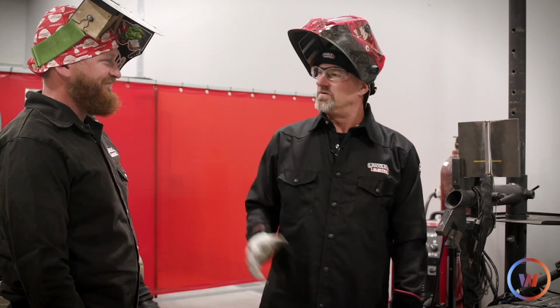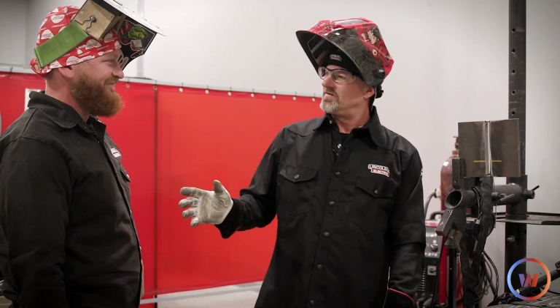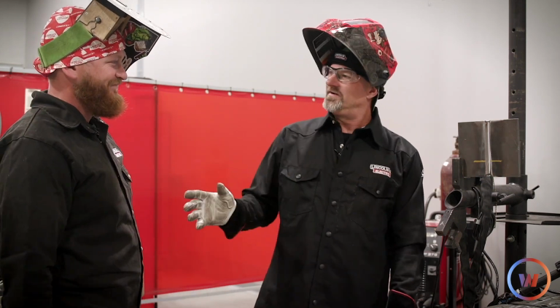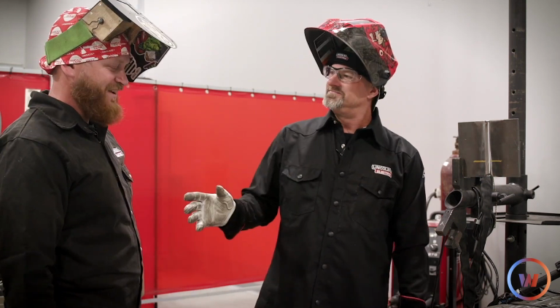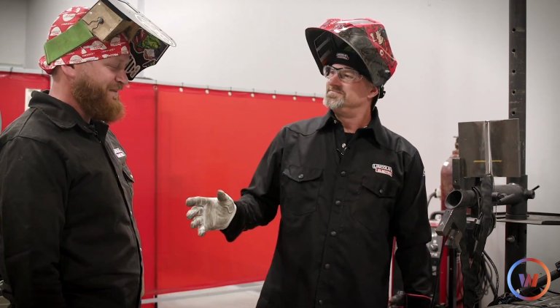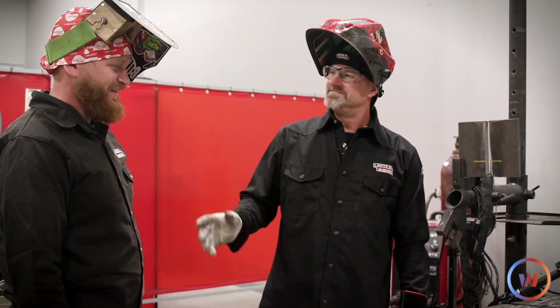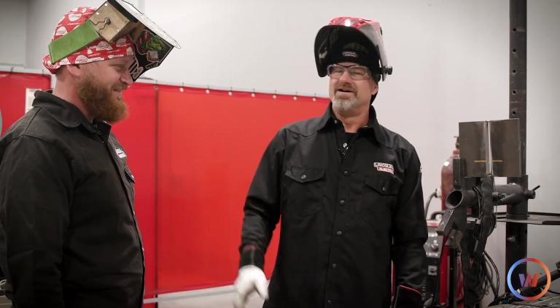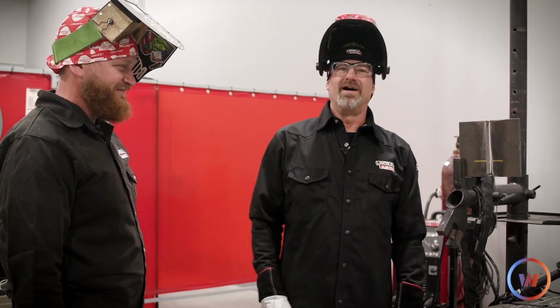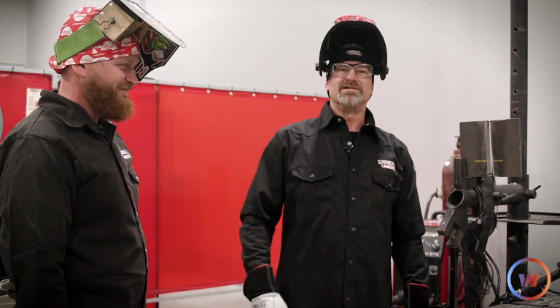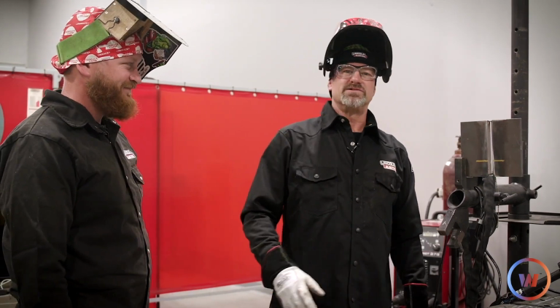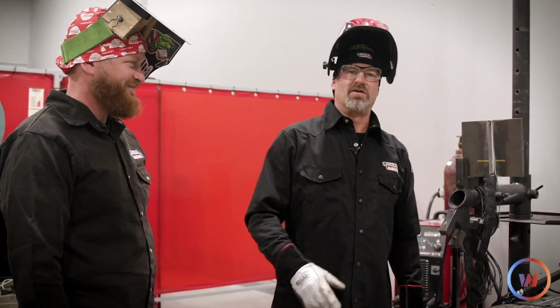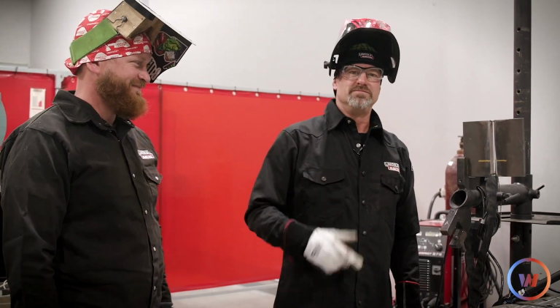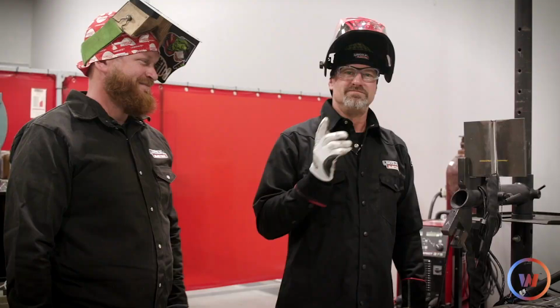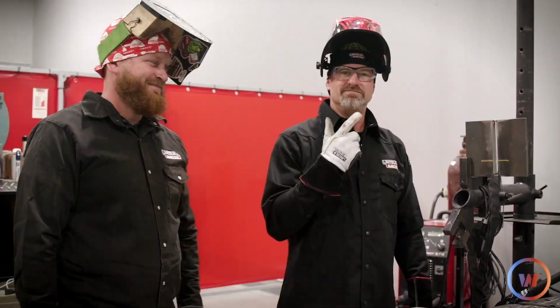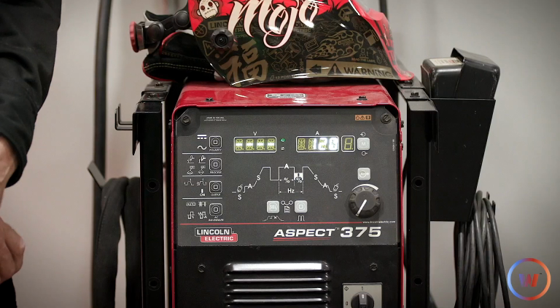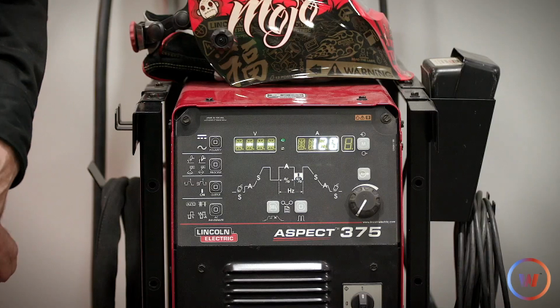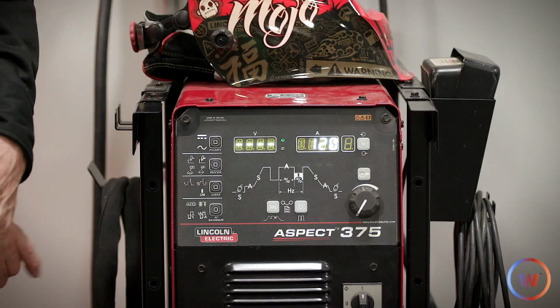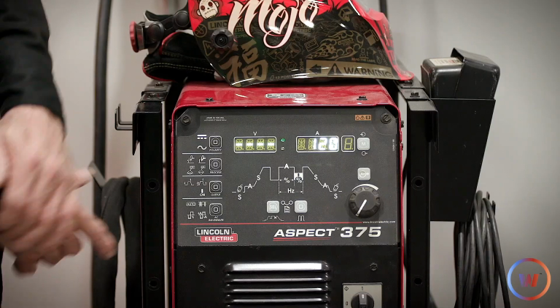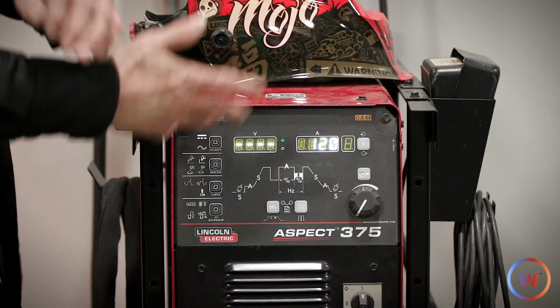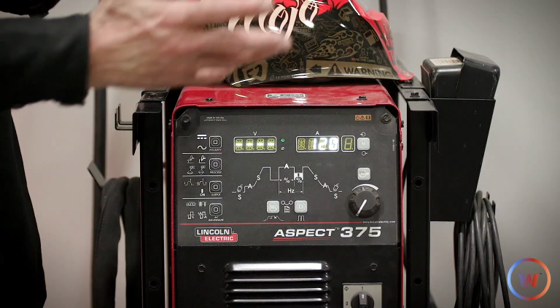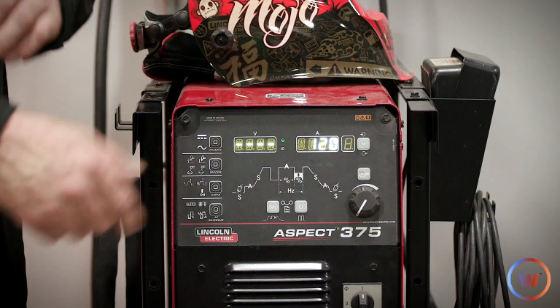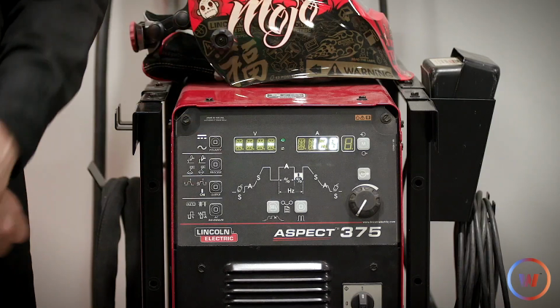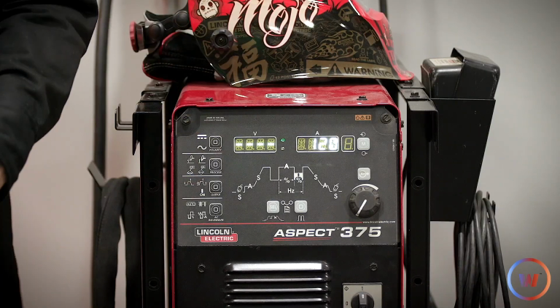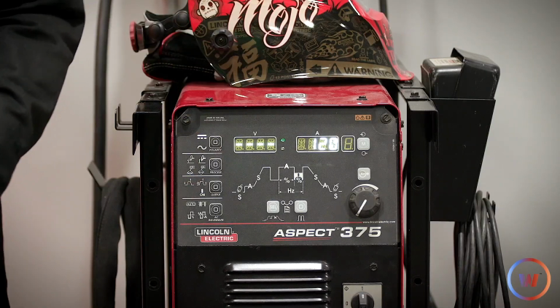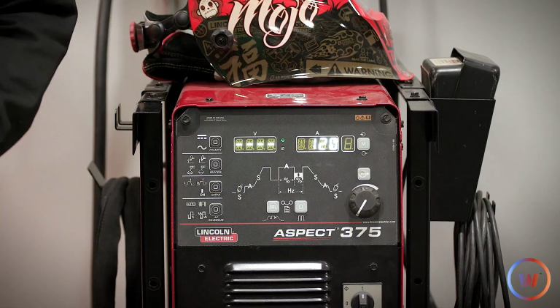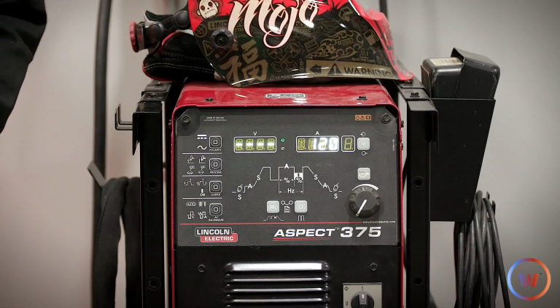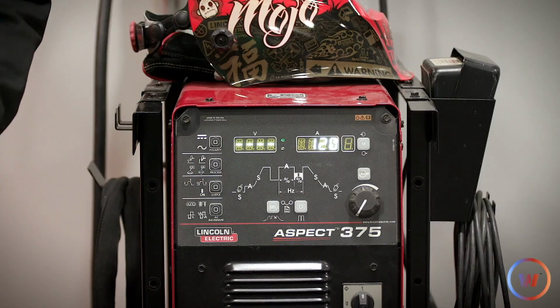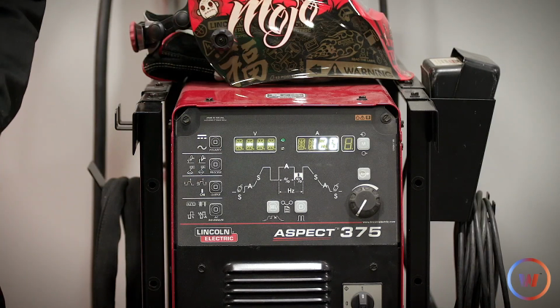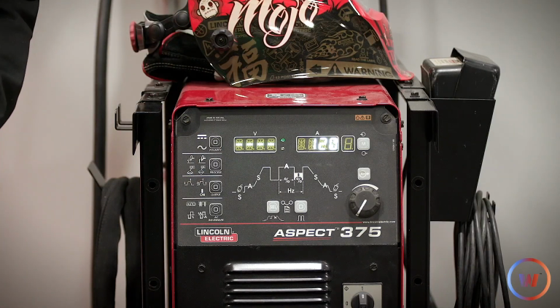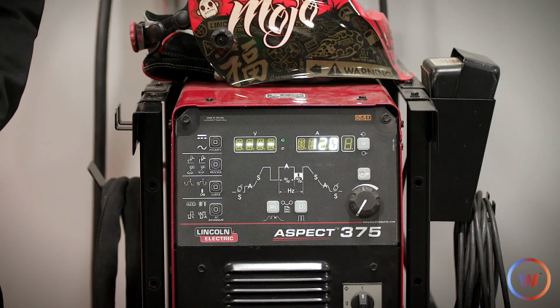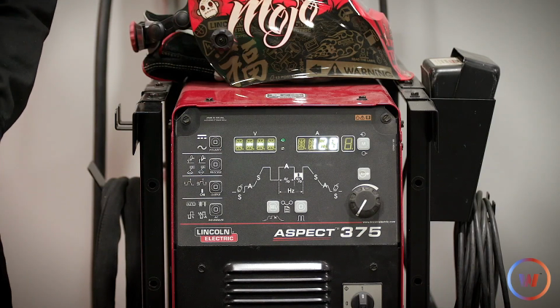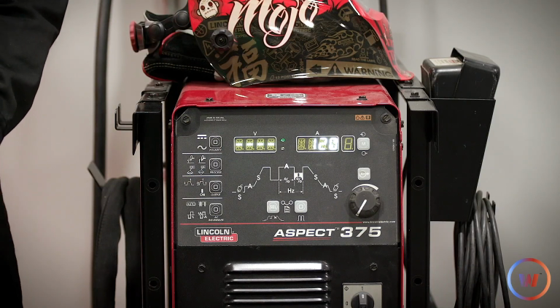All right, let's get started. As you can see, we're using the Aspect 375.